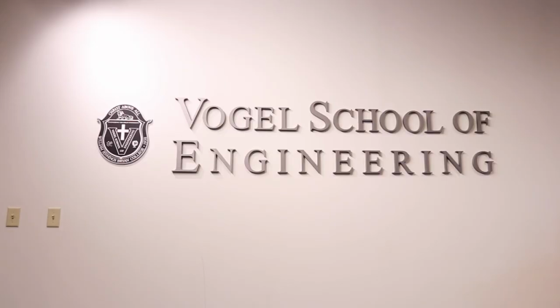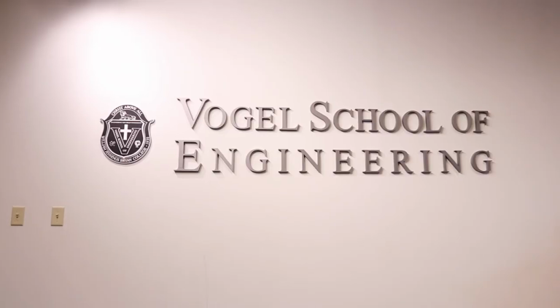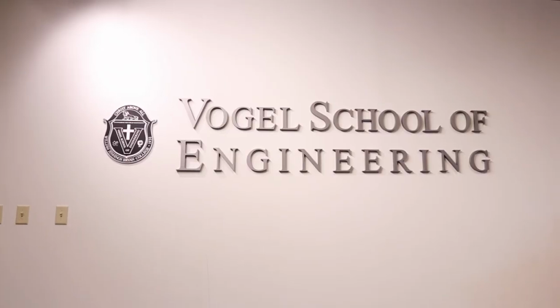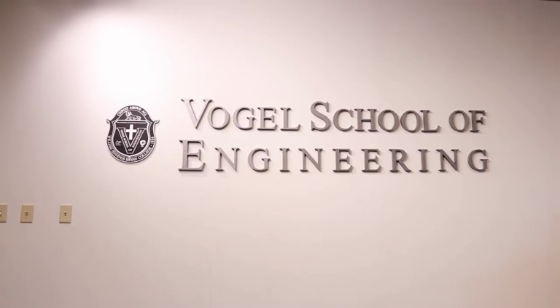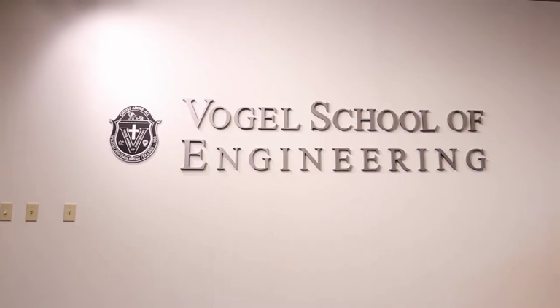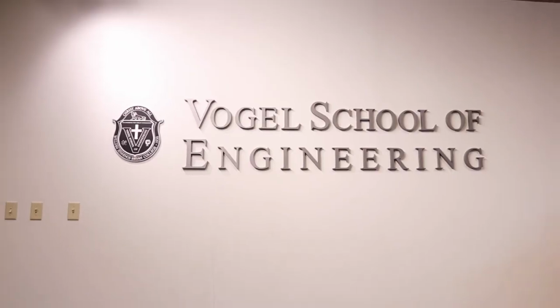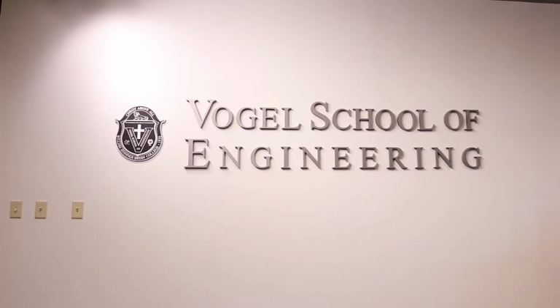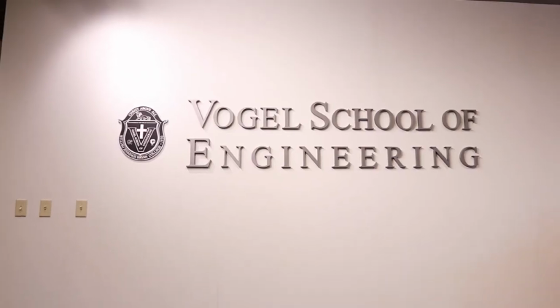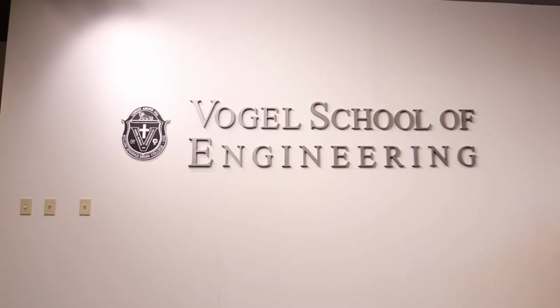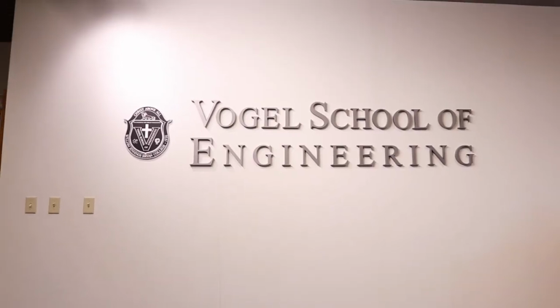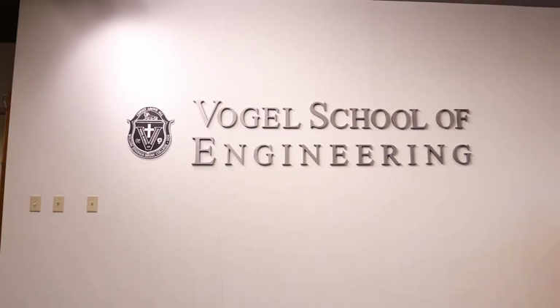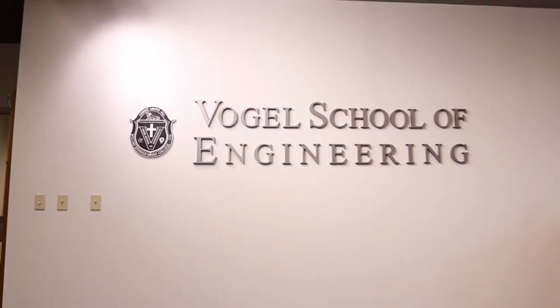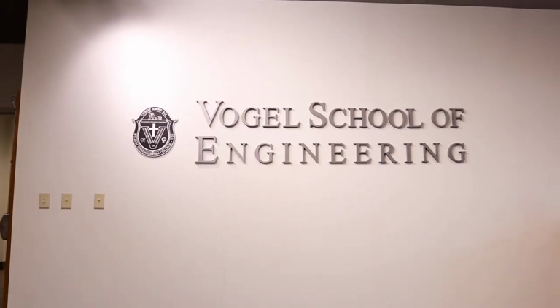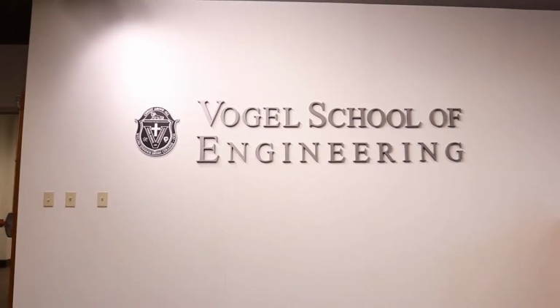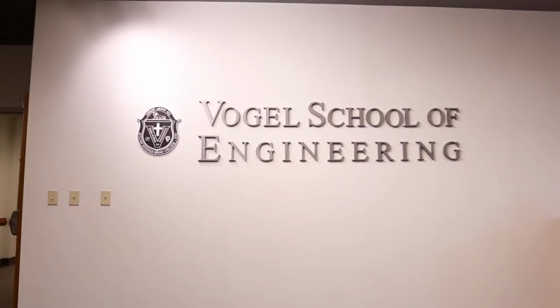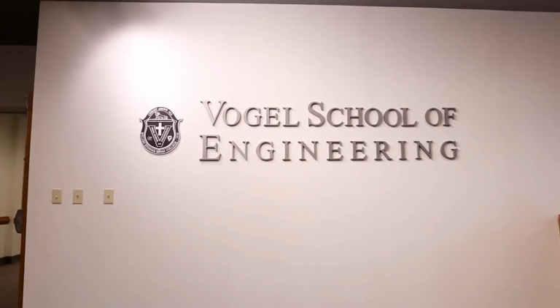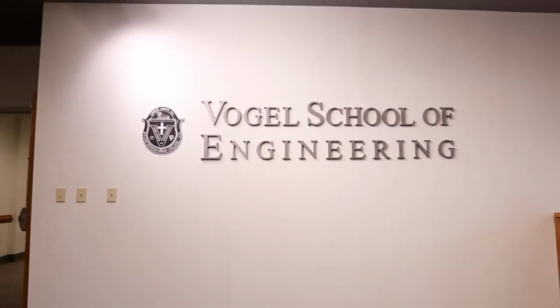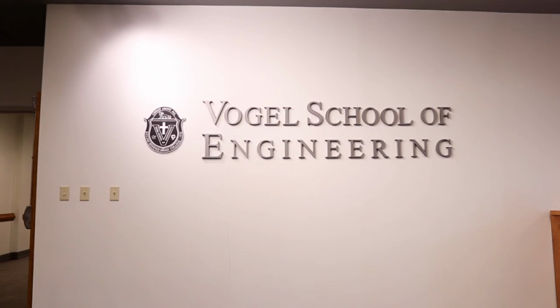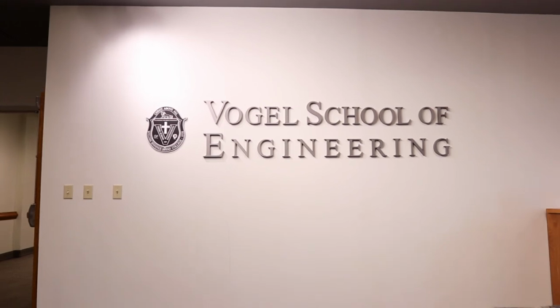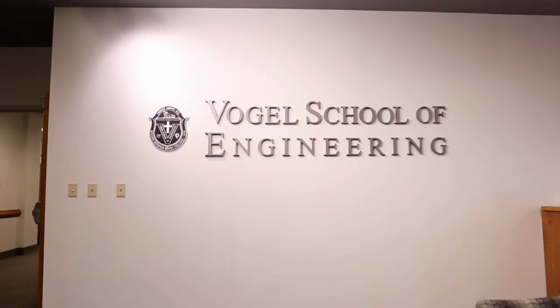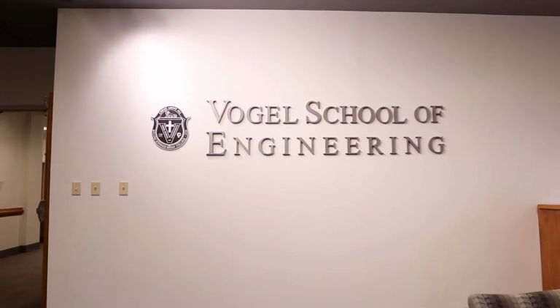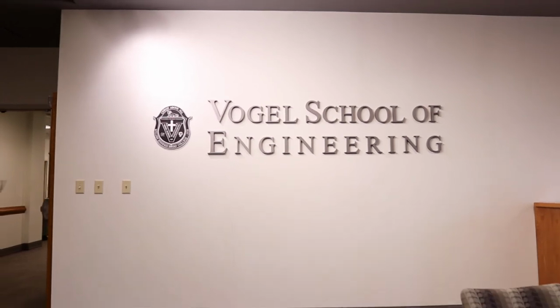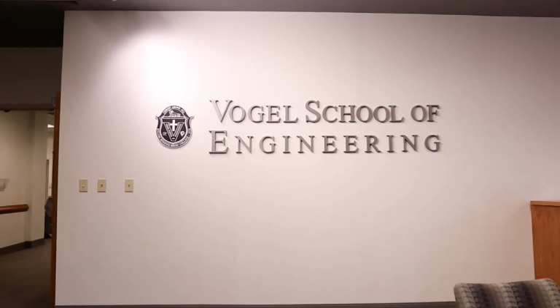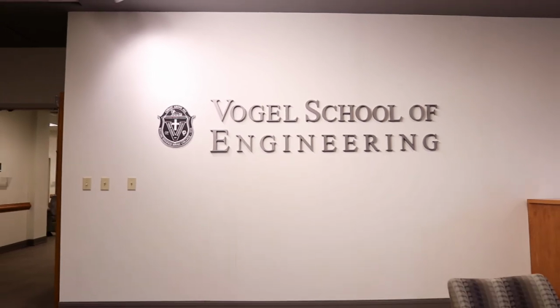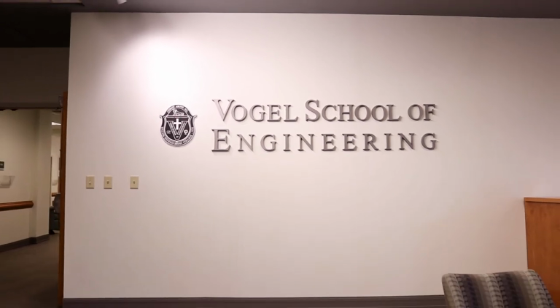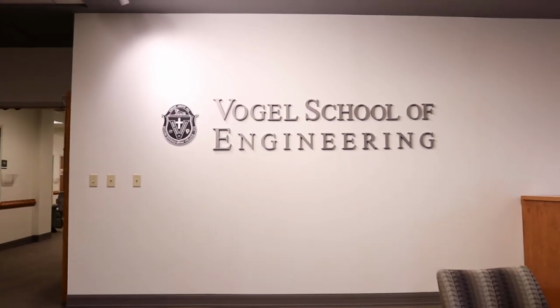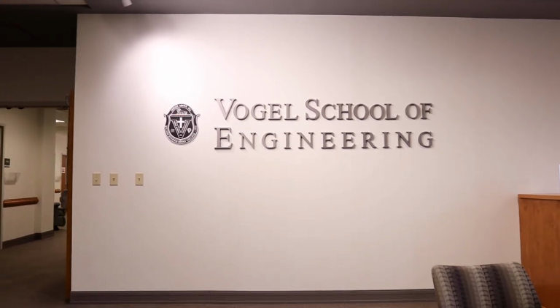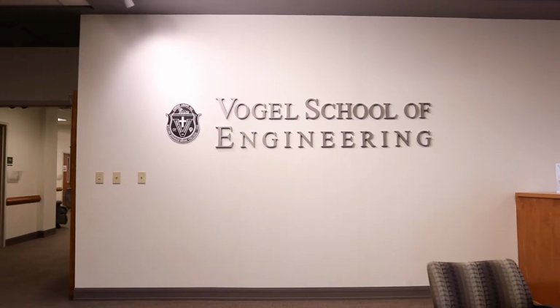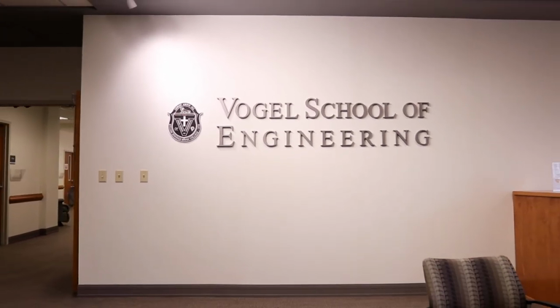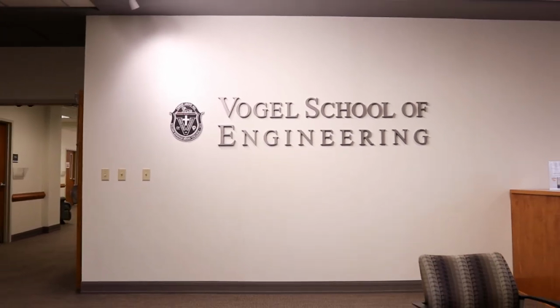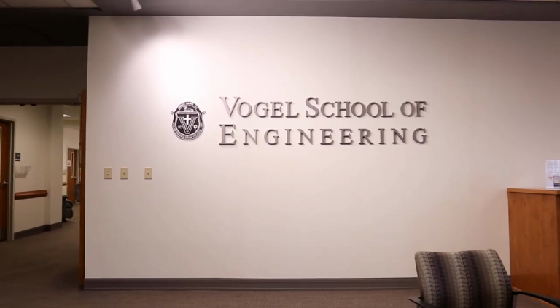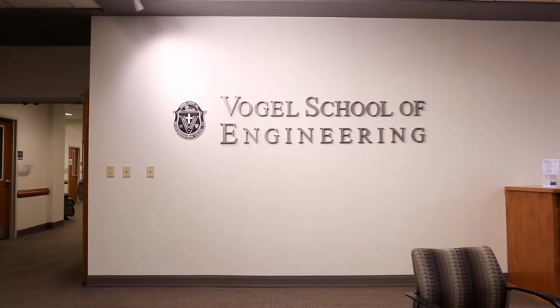Thank you to the Vogel family for their support in providing engineering at Bryan College.